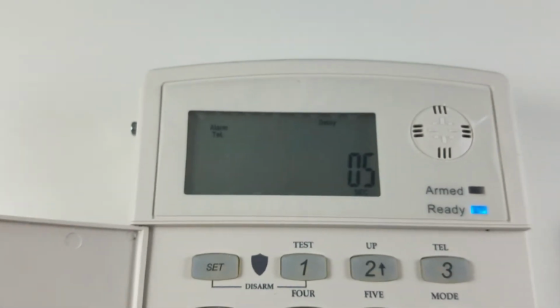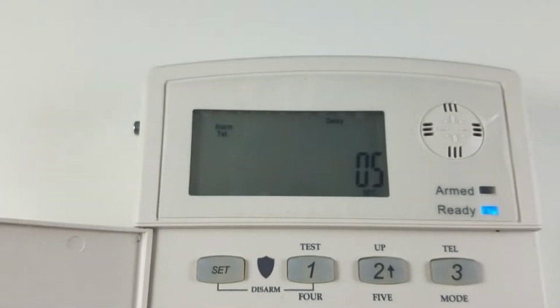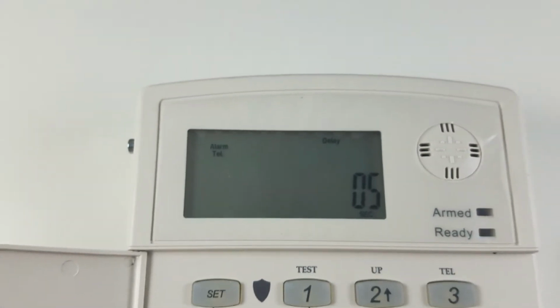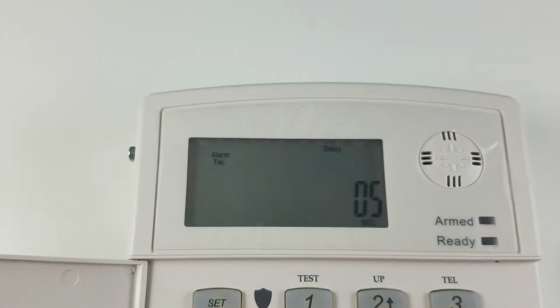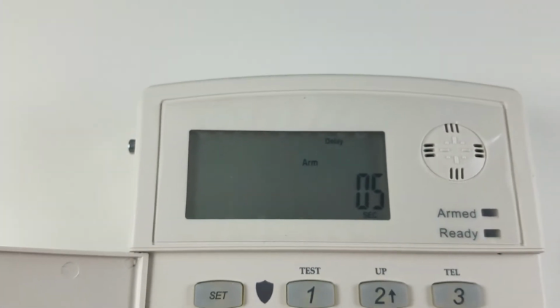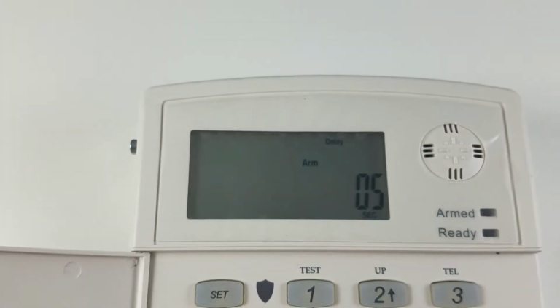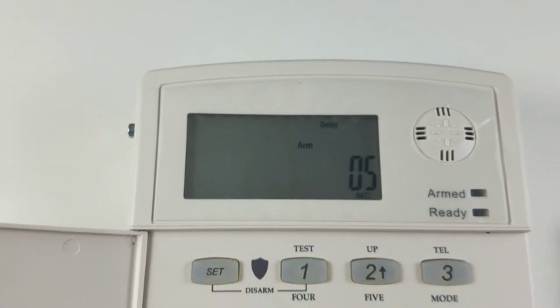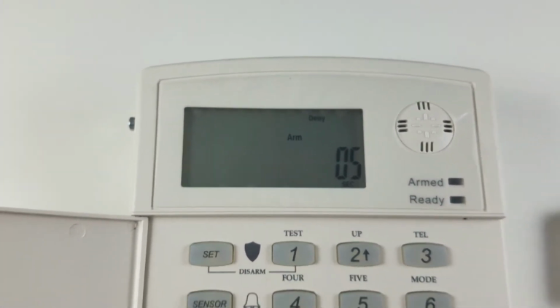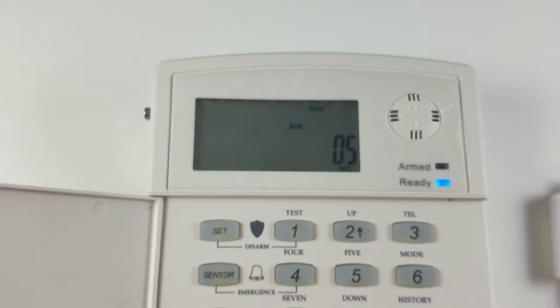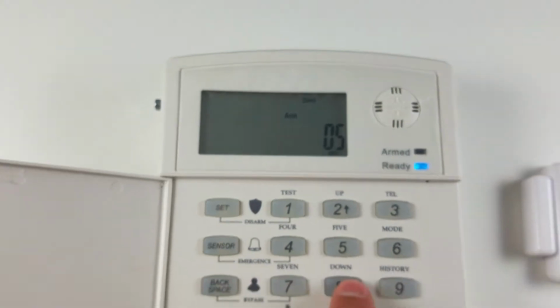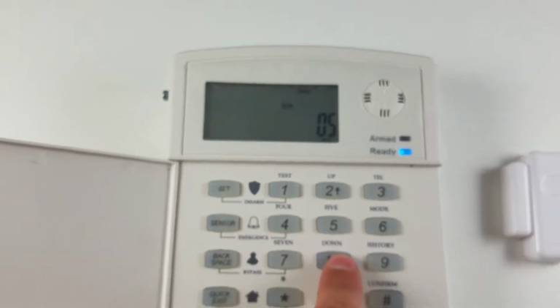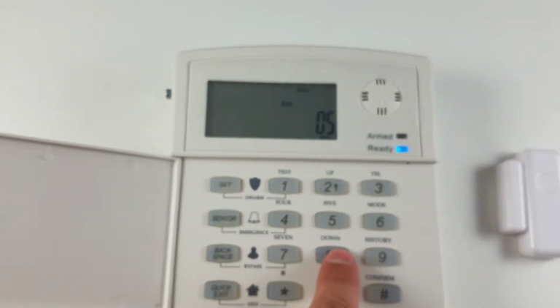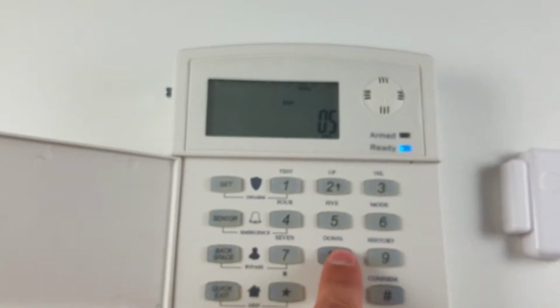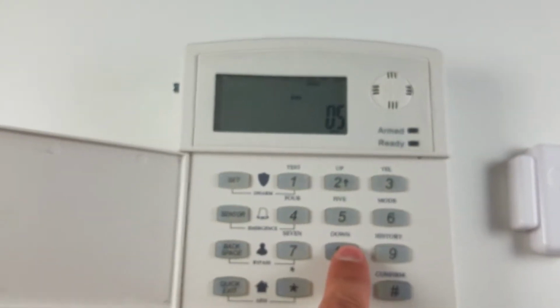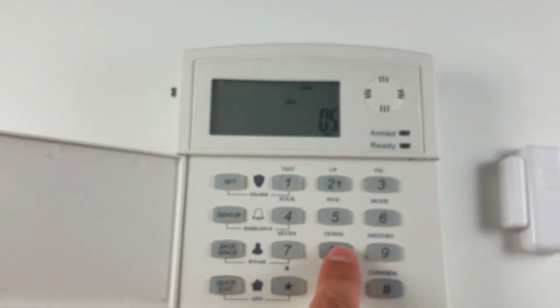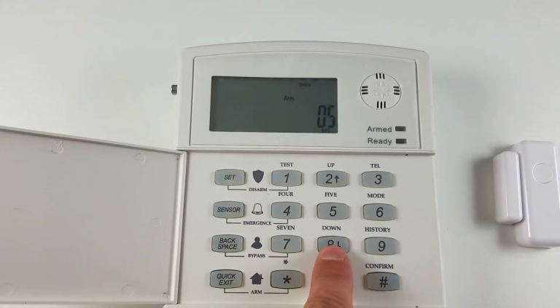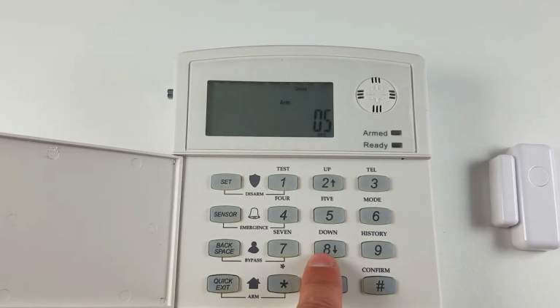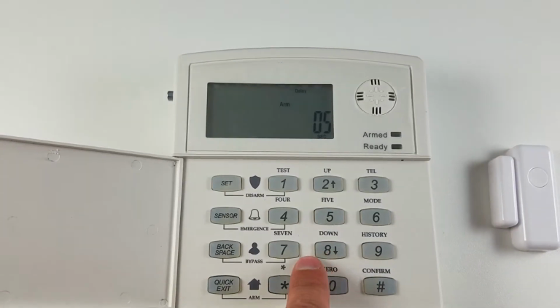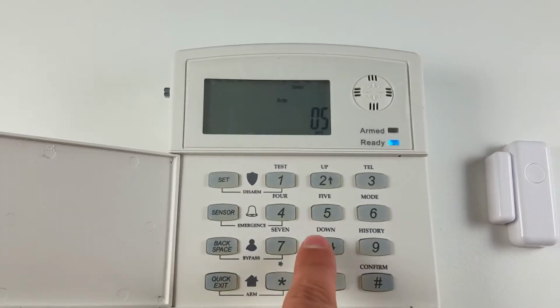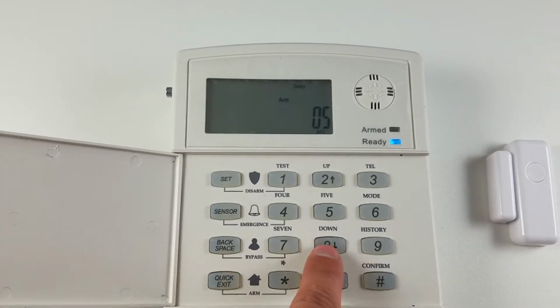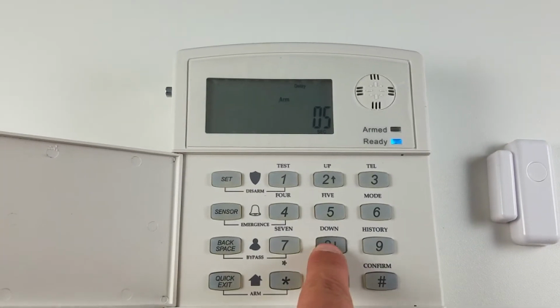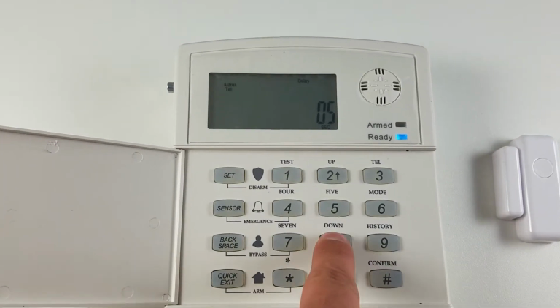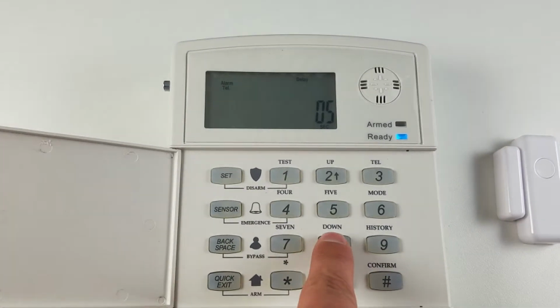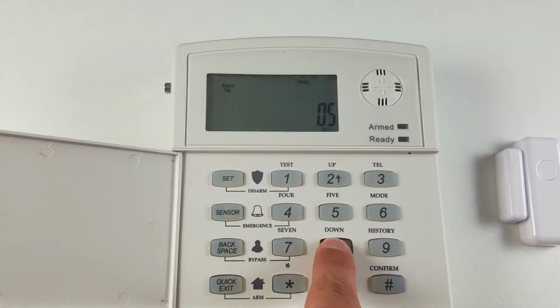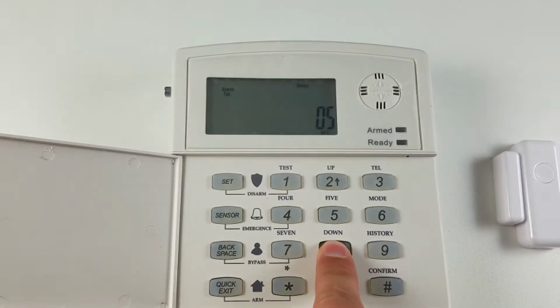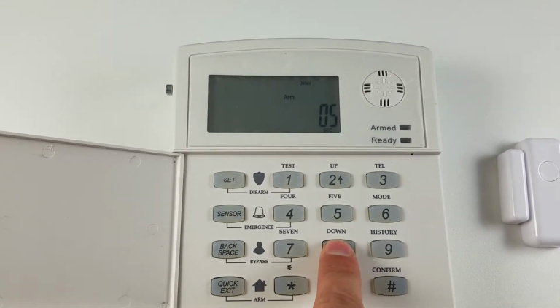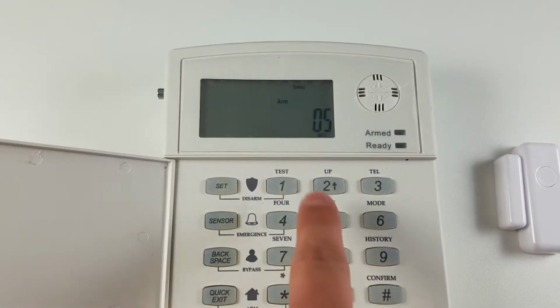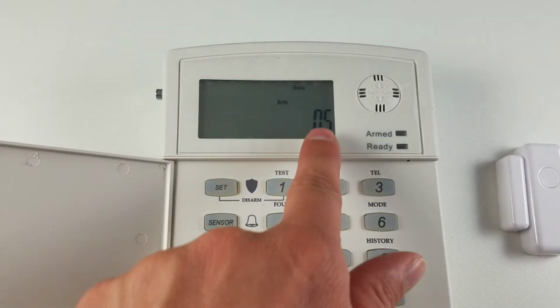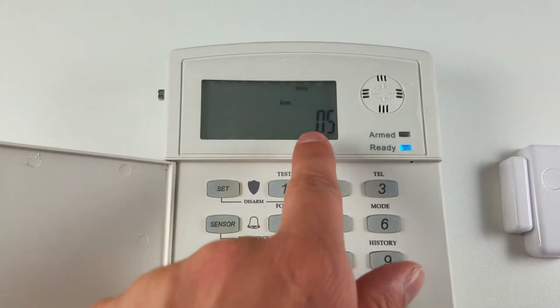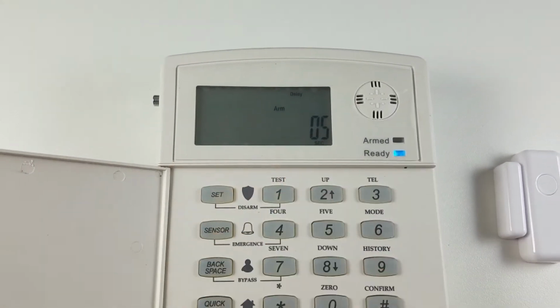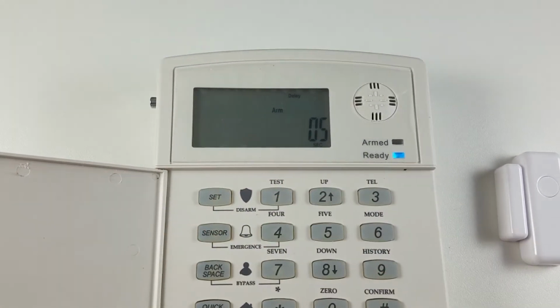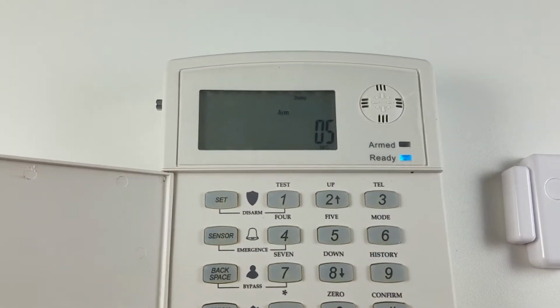So both delays, scrolling back and forth using the two and eight buttons to toggle, are now five seconds.